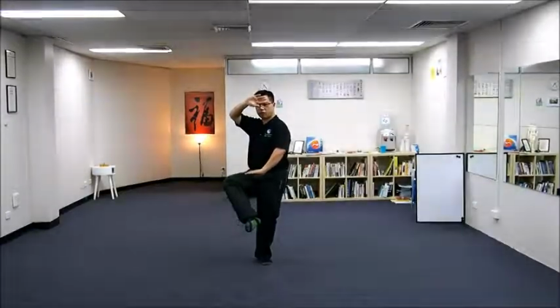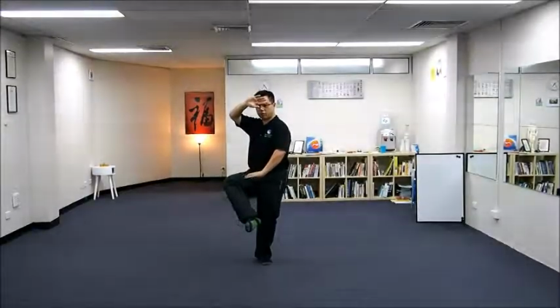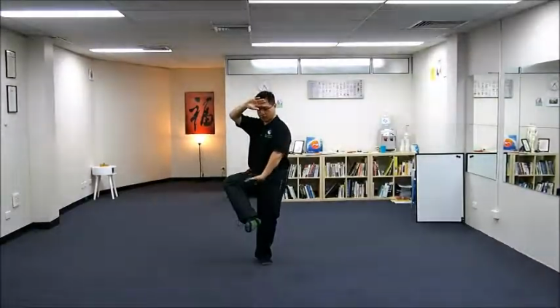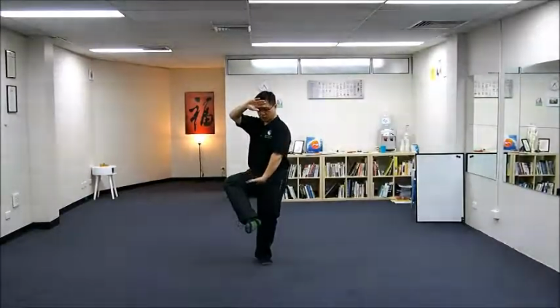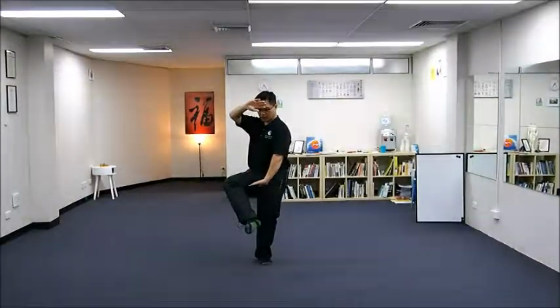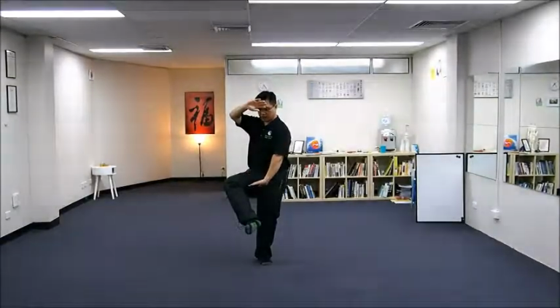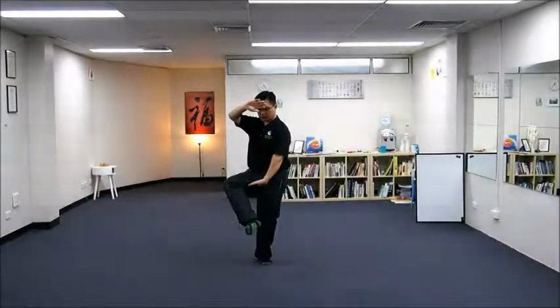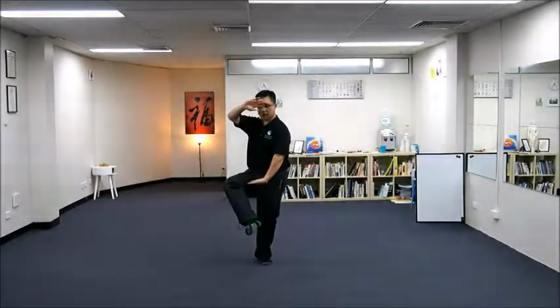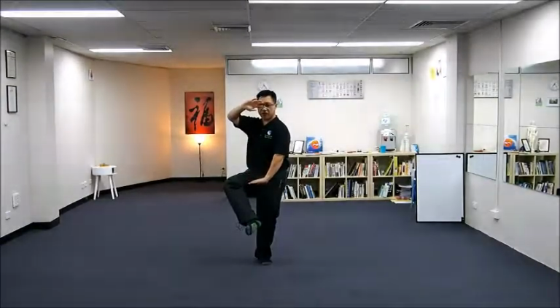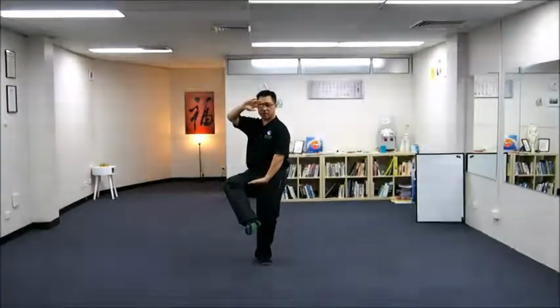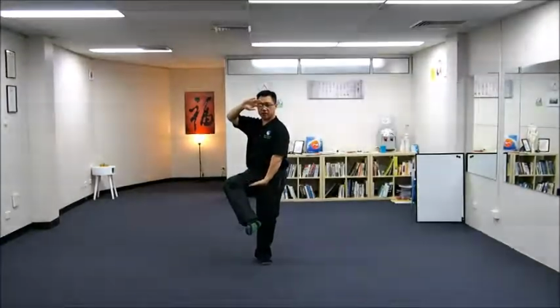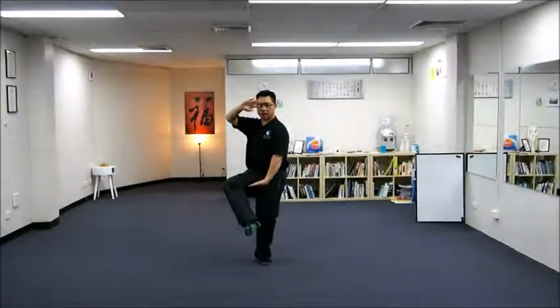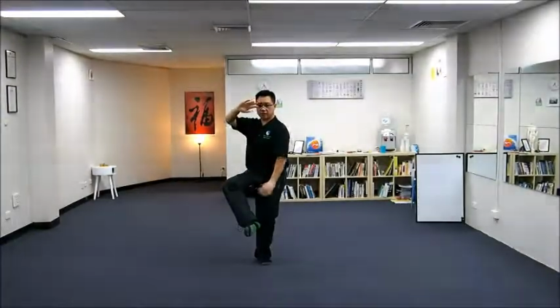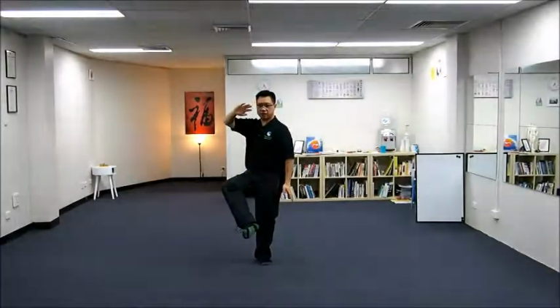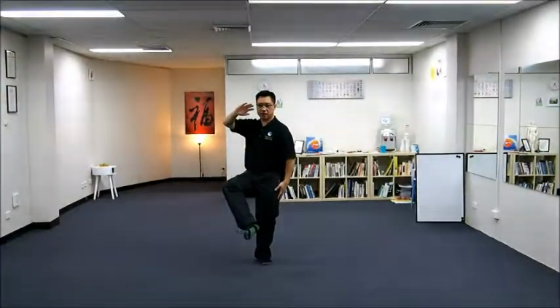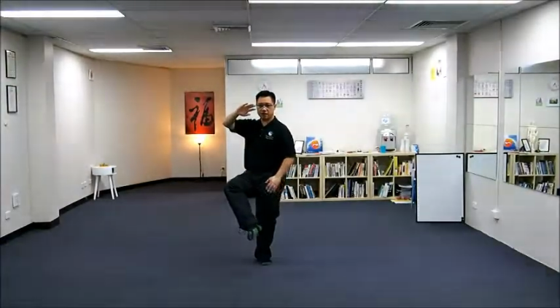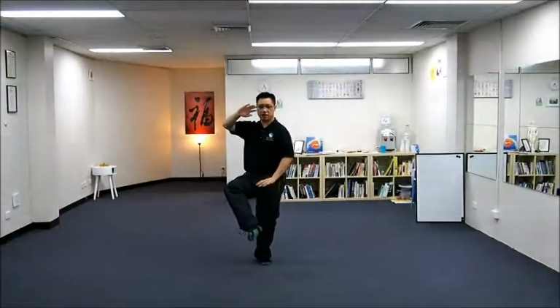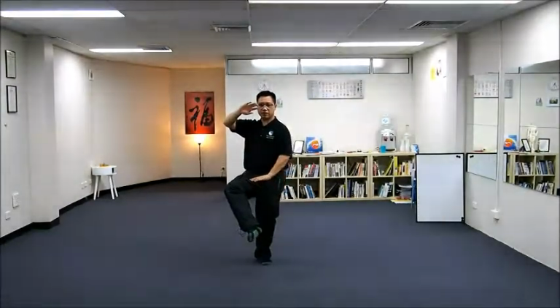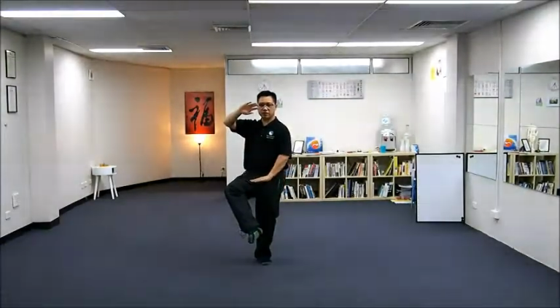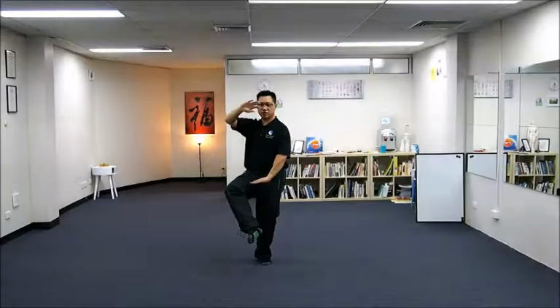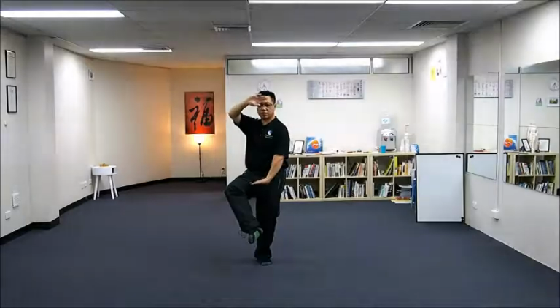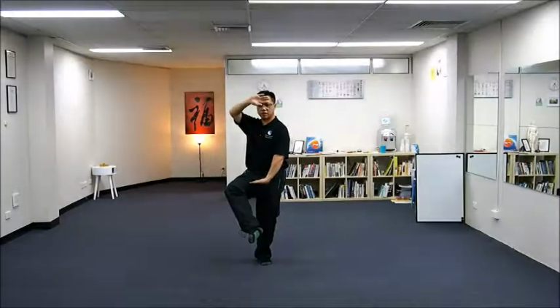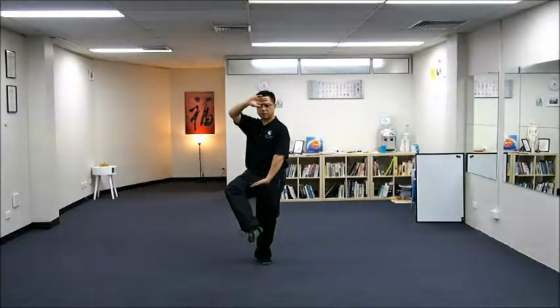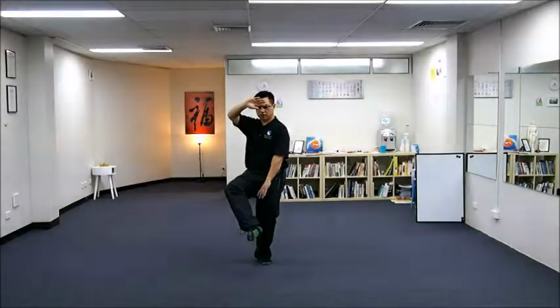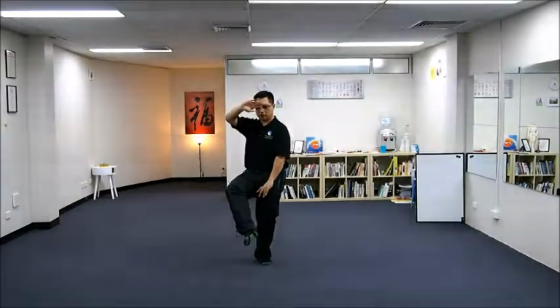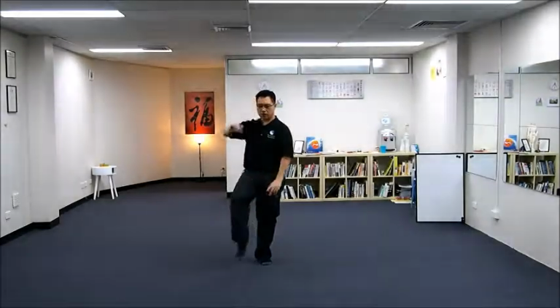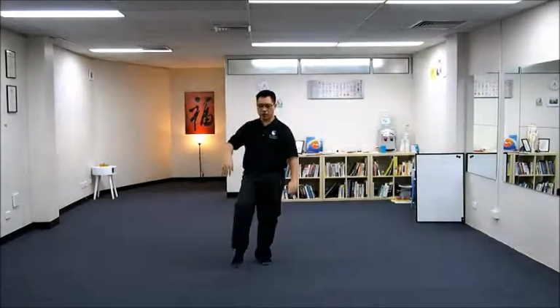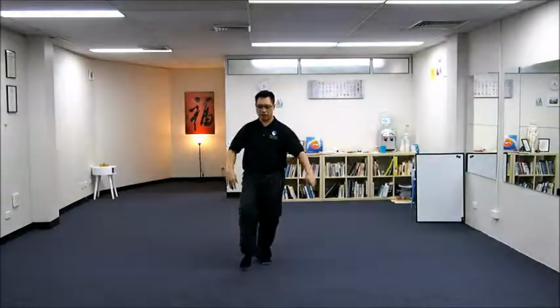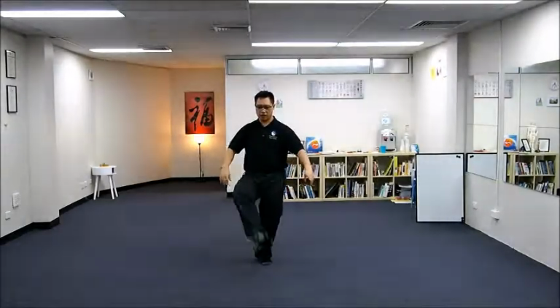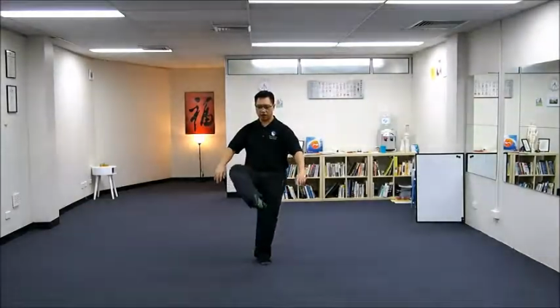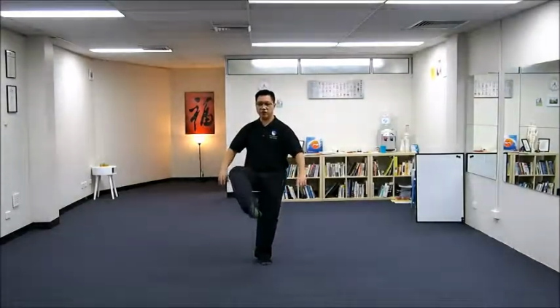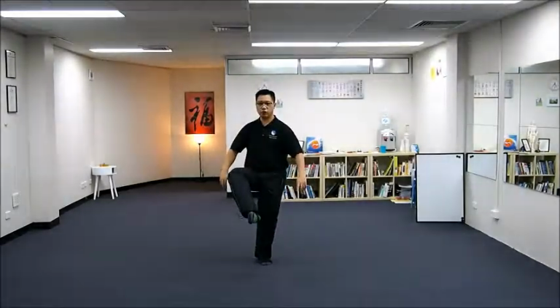Your left hand is guarding. Left leg sitting, right leg raised foot.